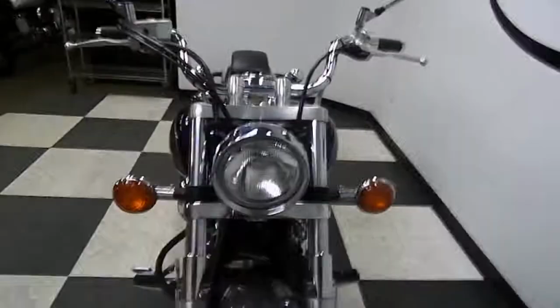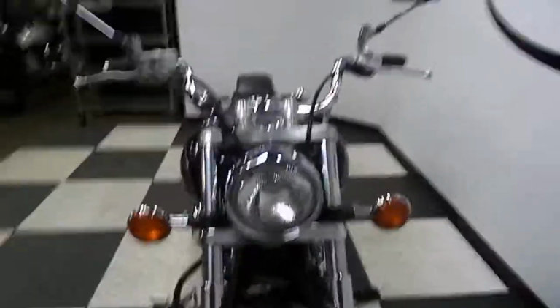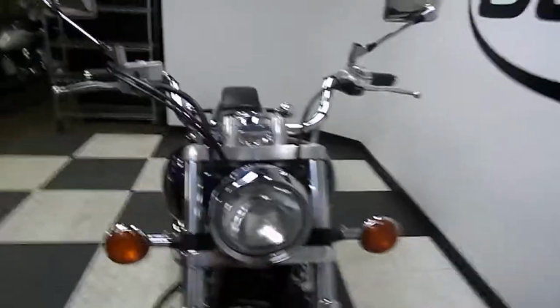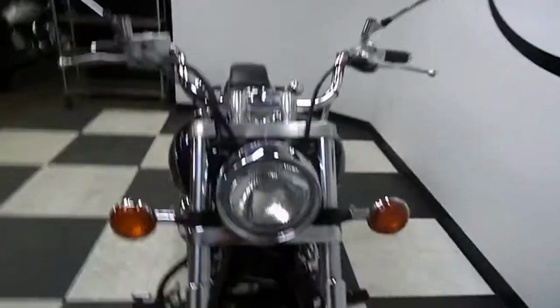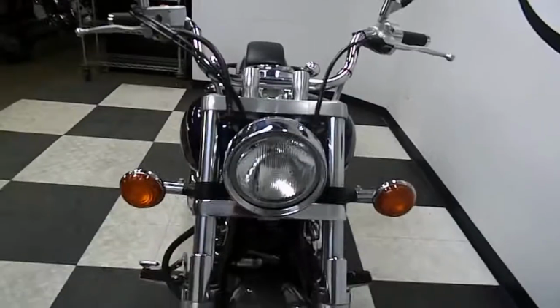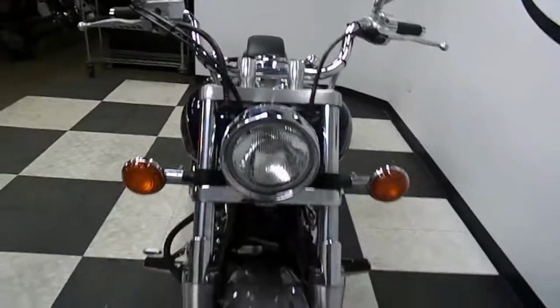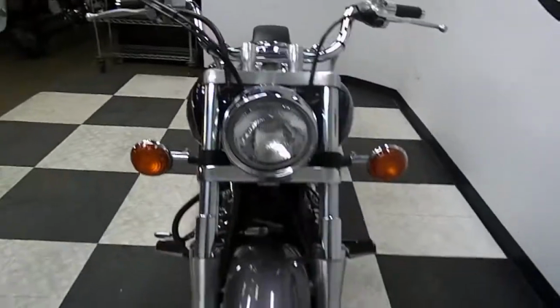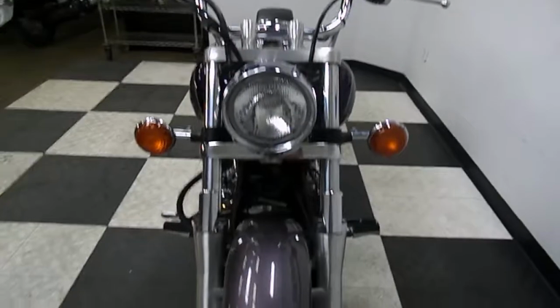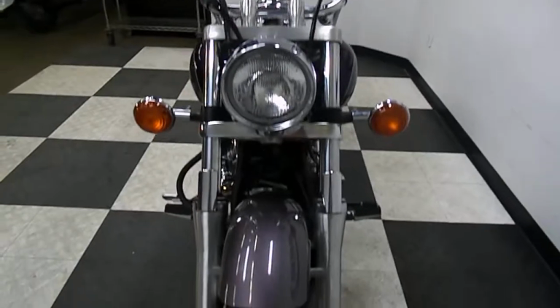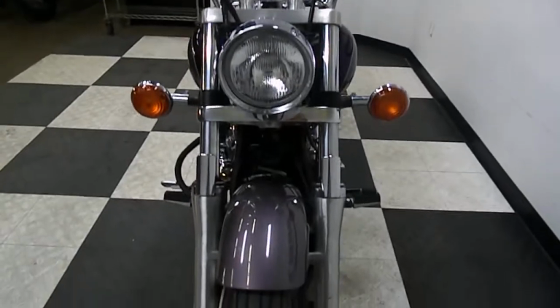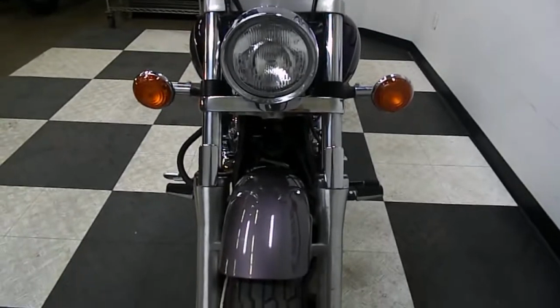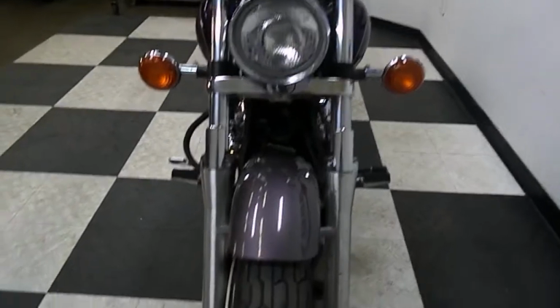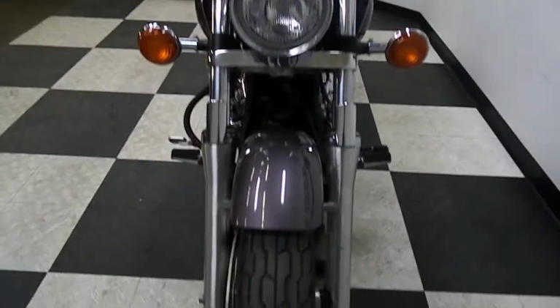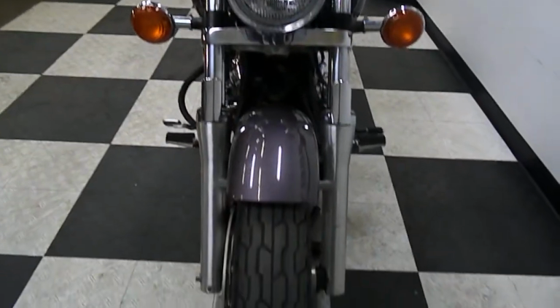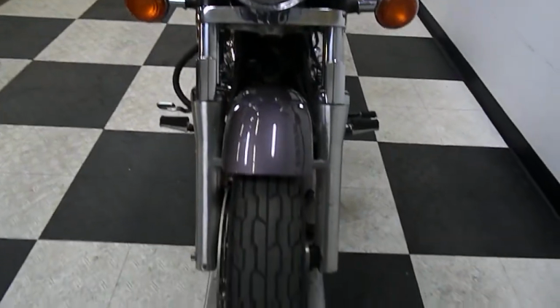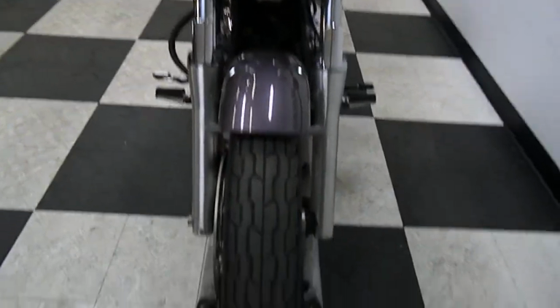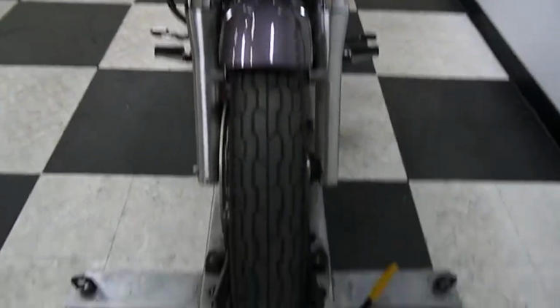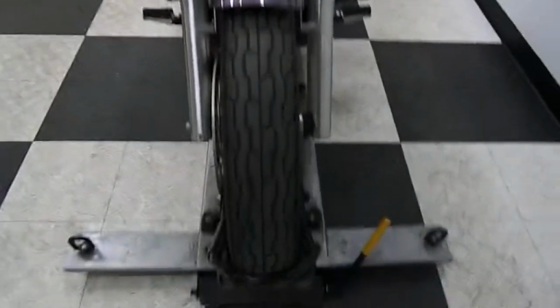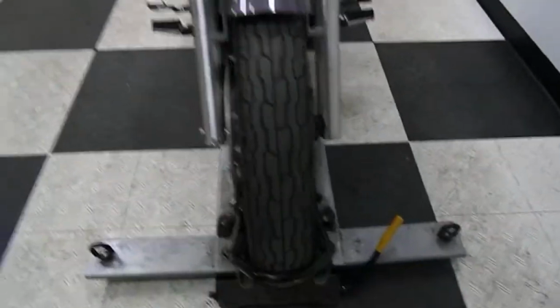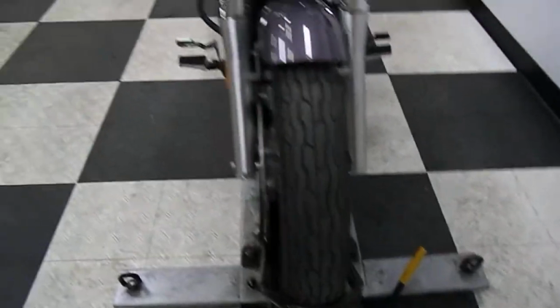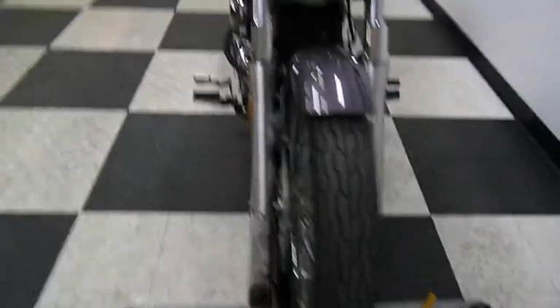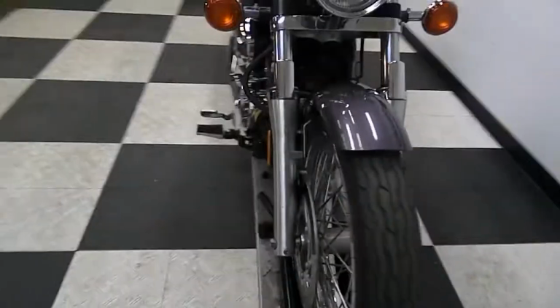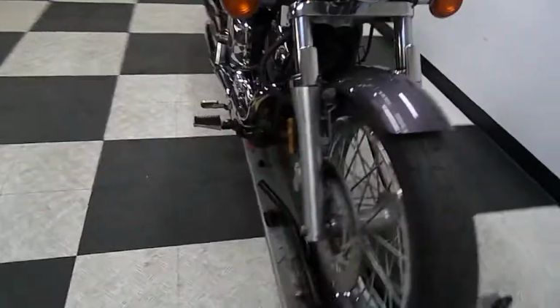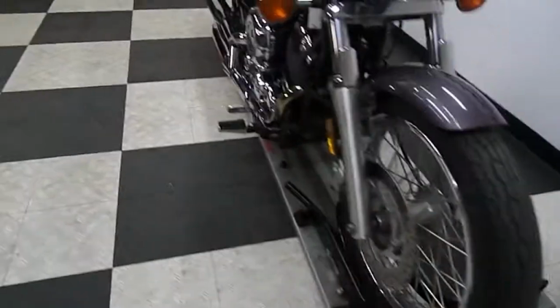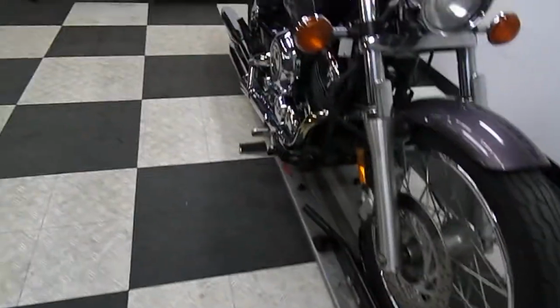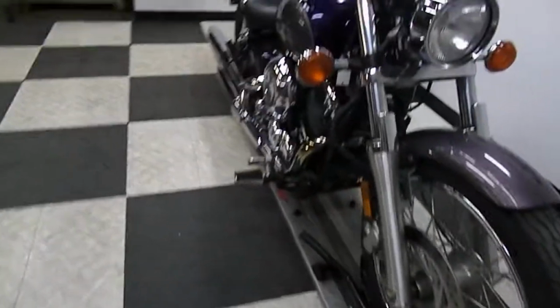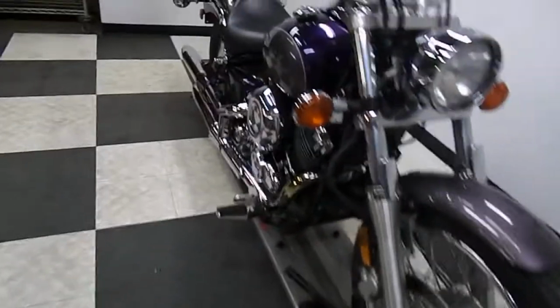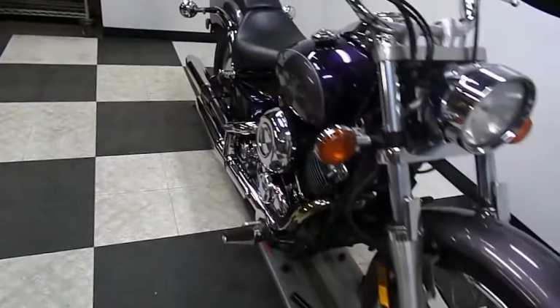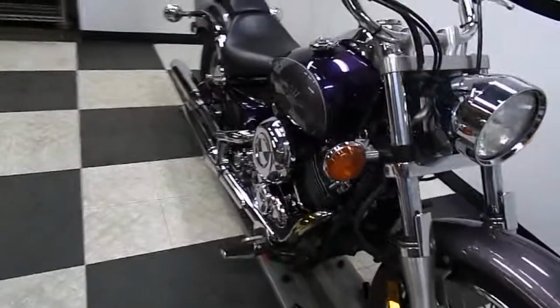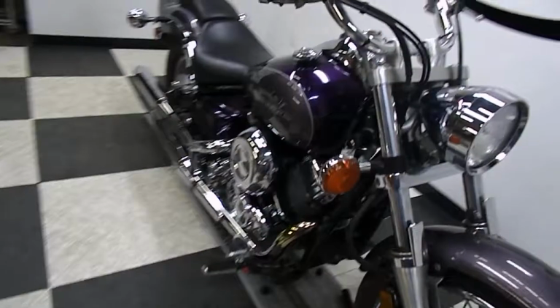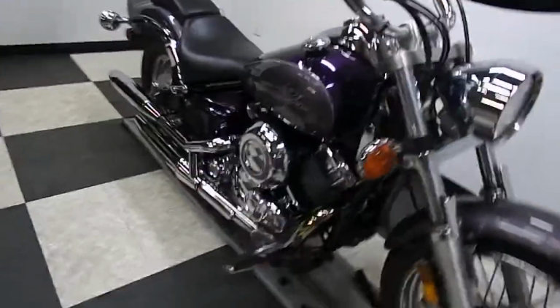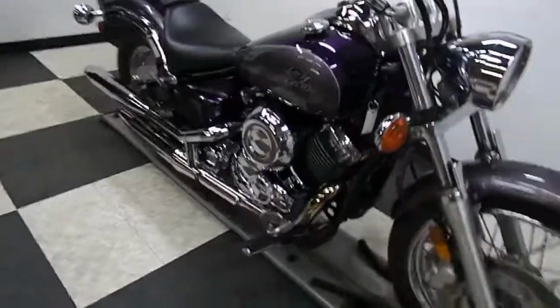And as you can see, the front end is in good shape — no dings, no damage. This bike is all stock.